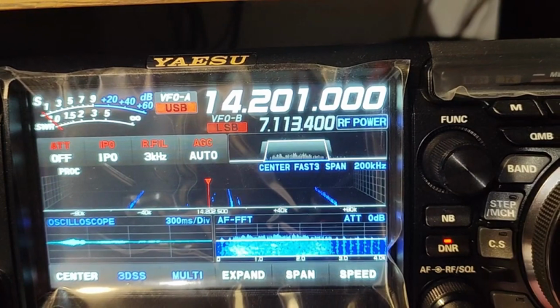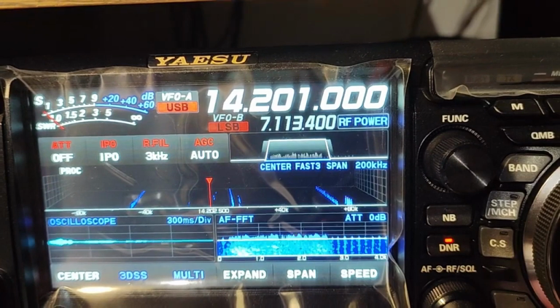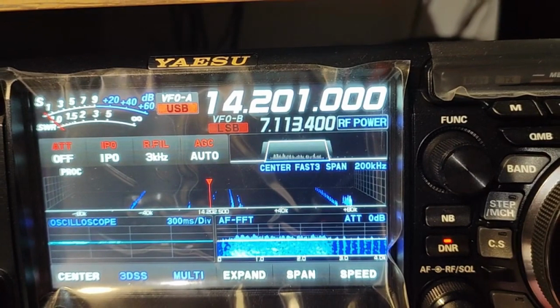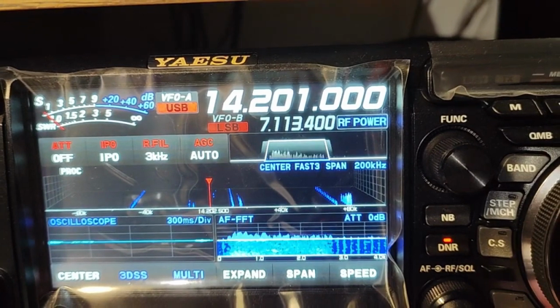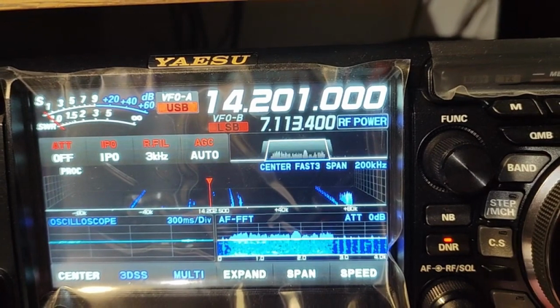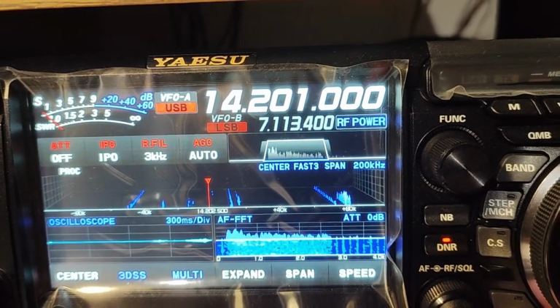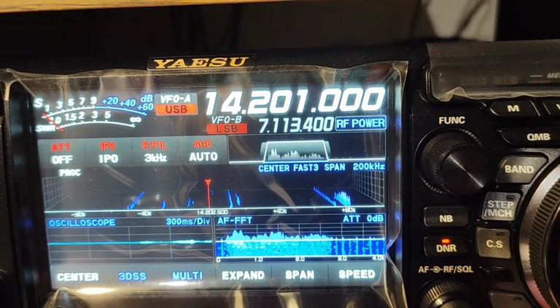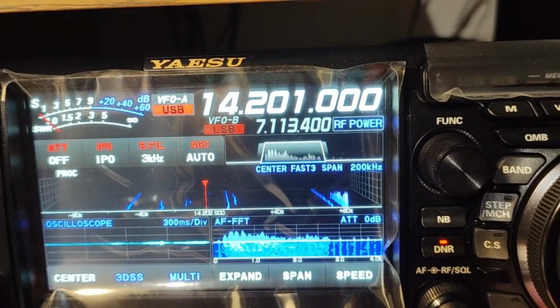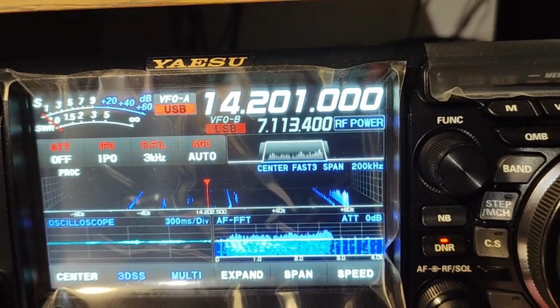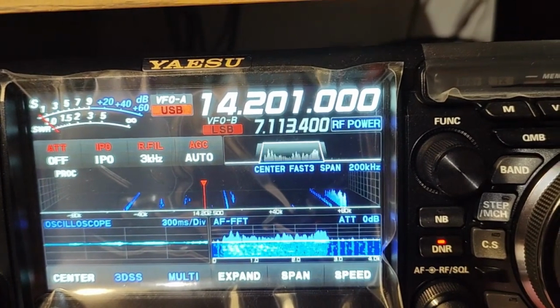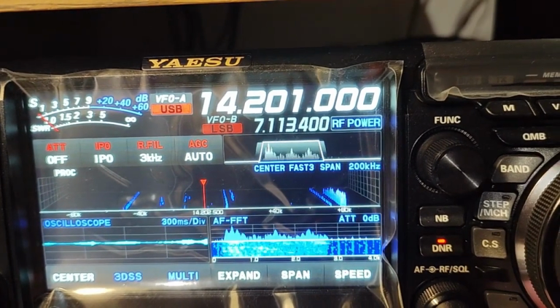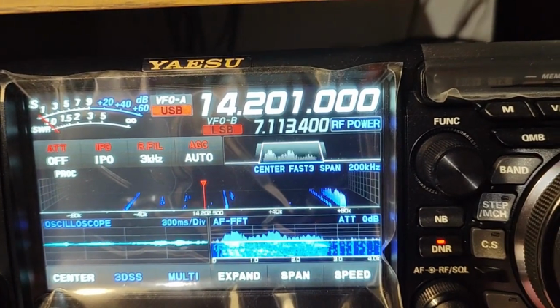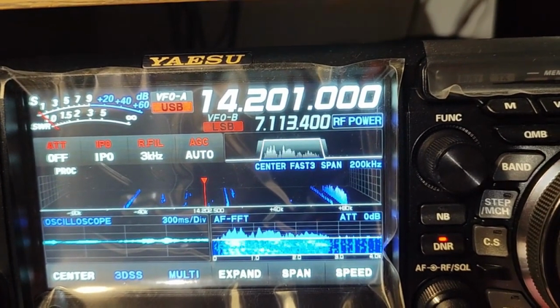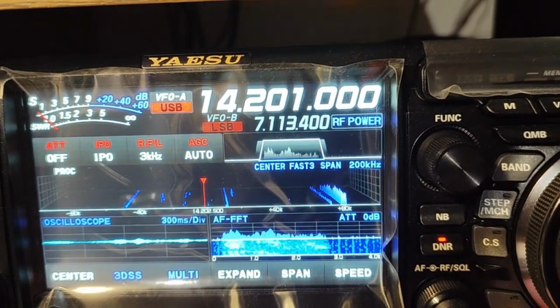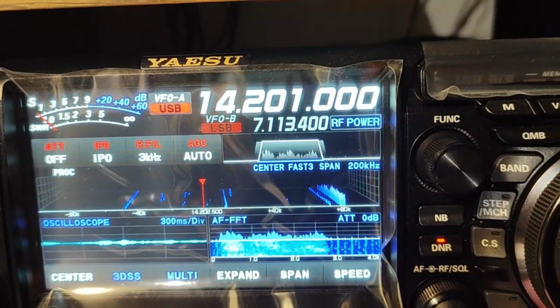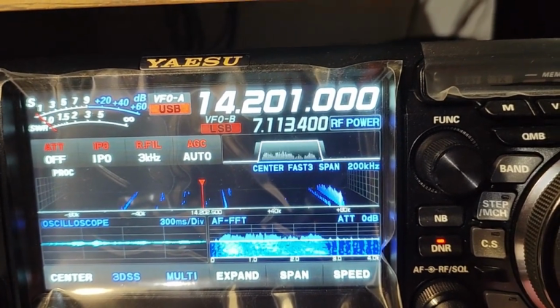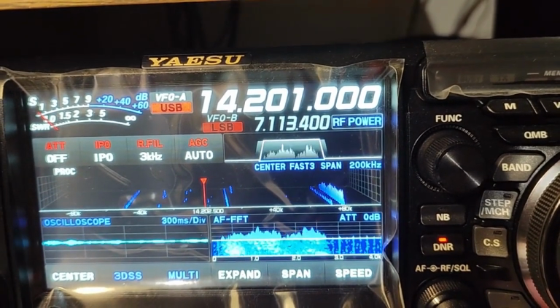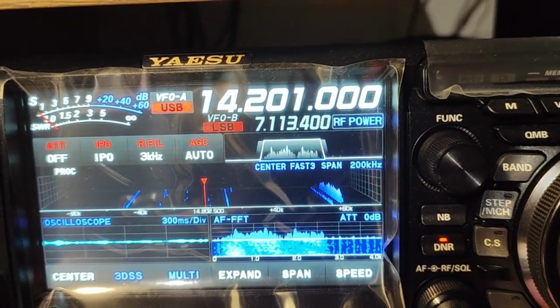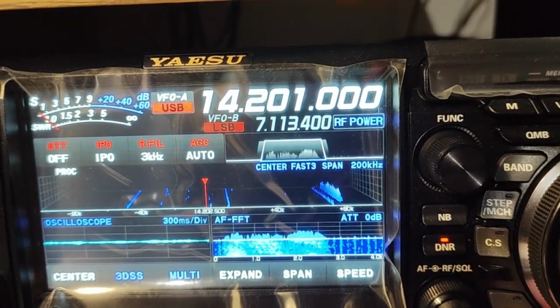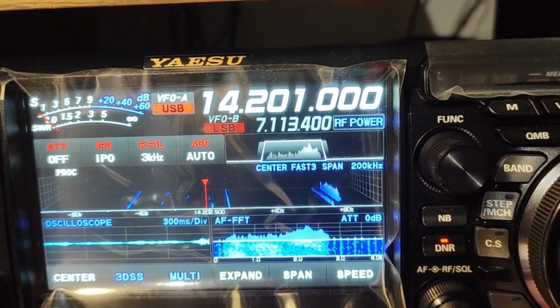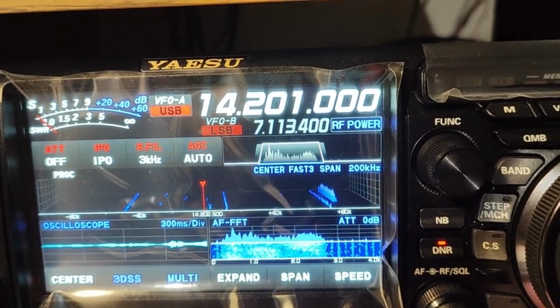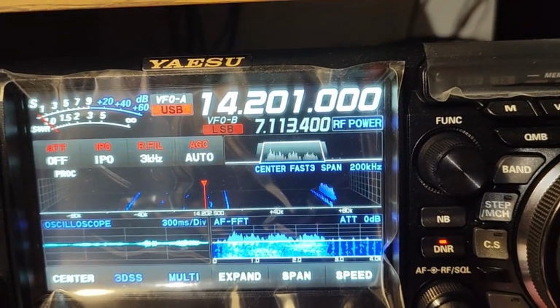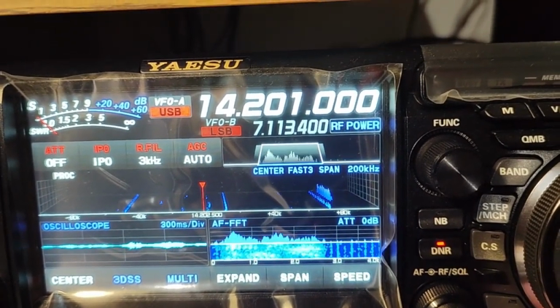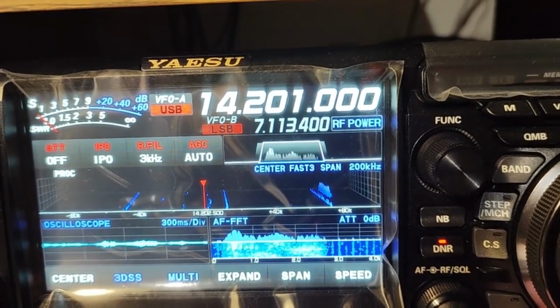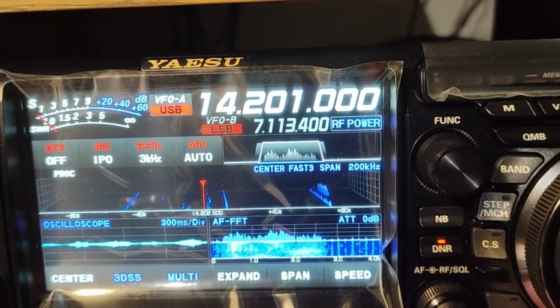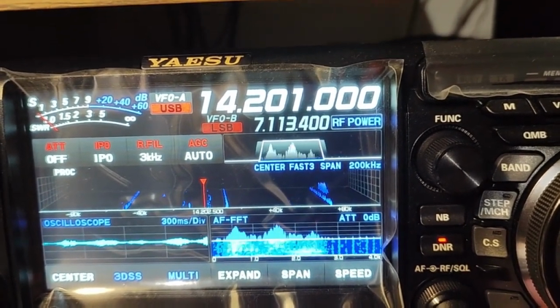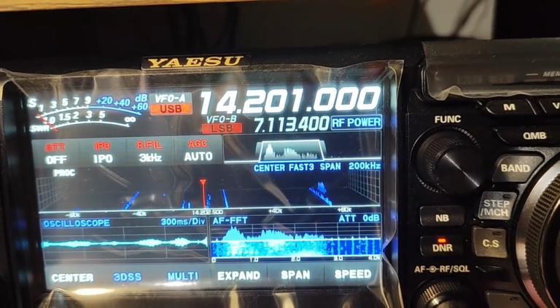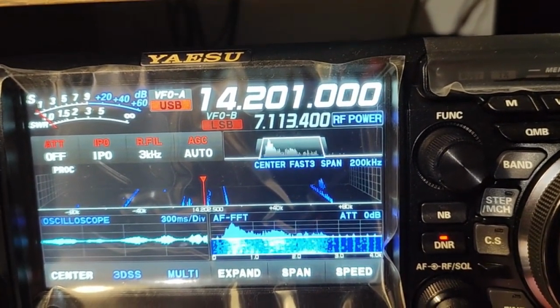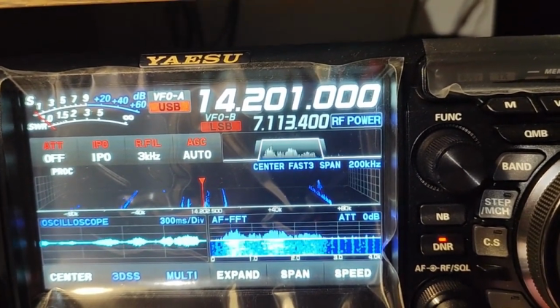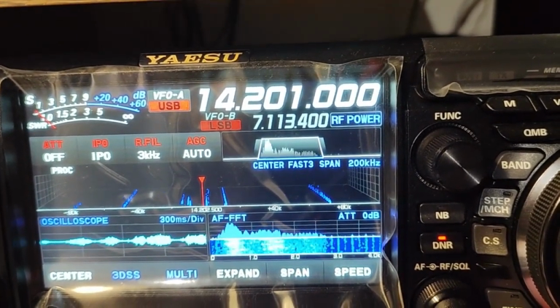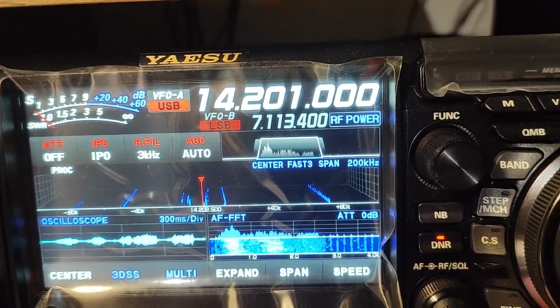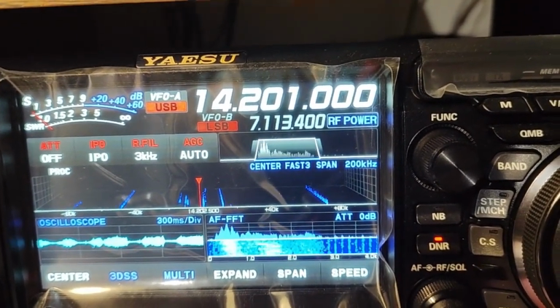Hotel Golf 7, Alpha November, Kilo Echo 5, Echo Echo, over.